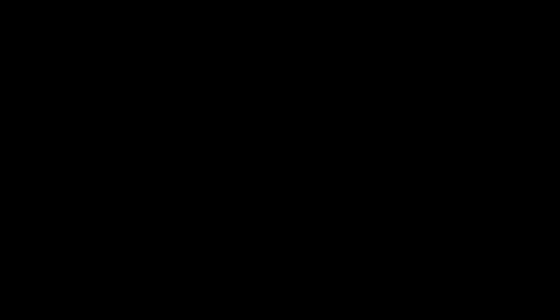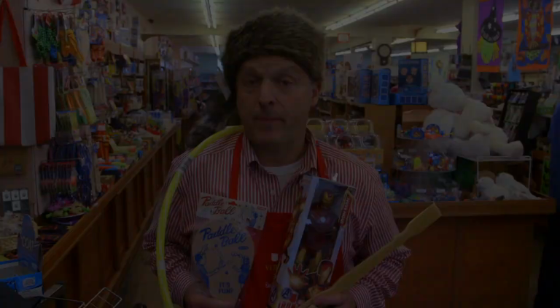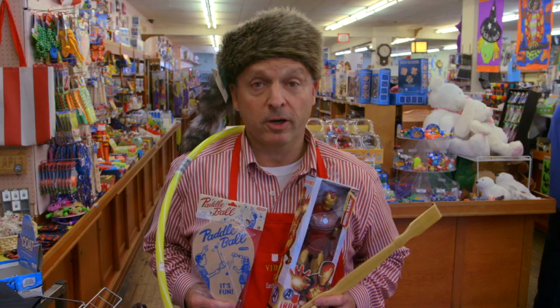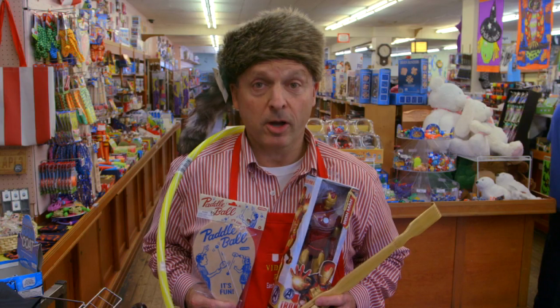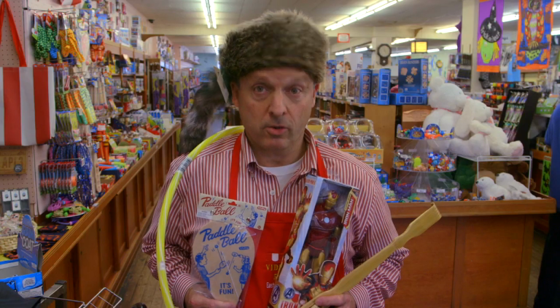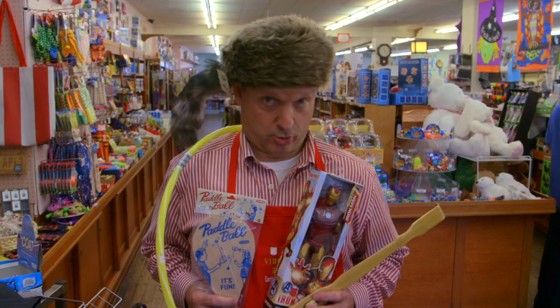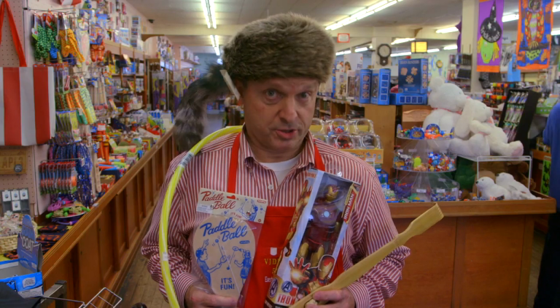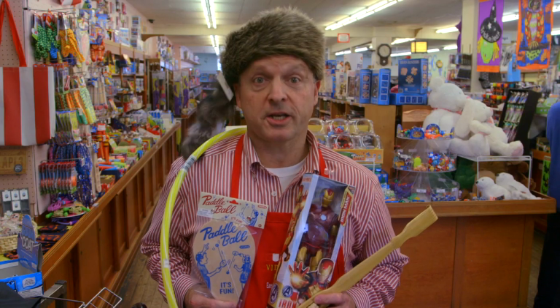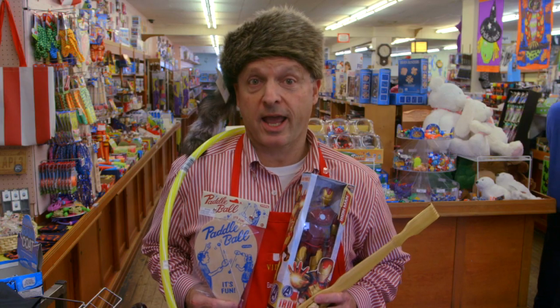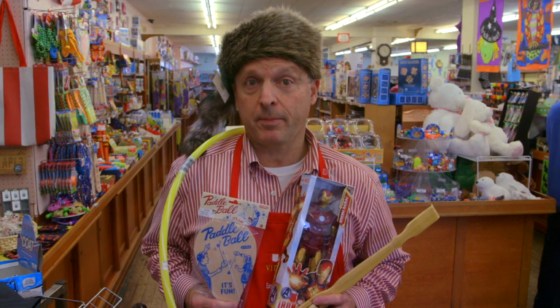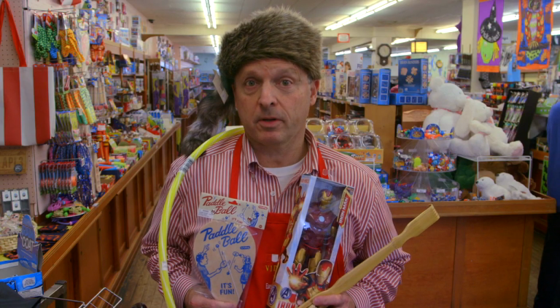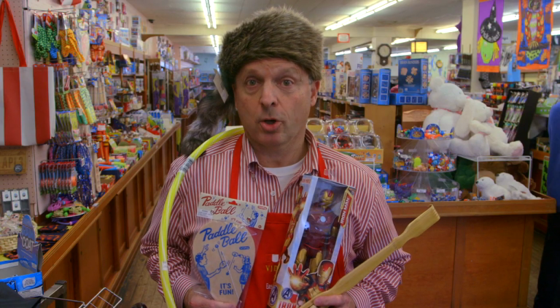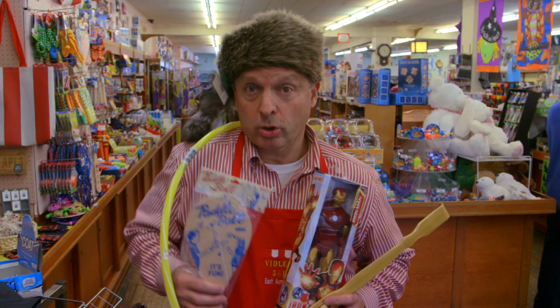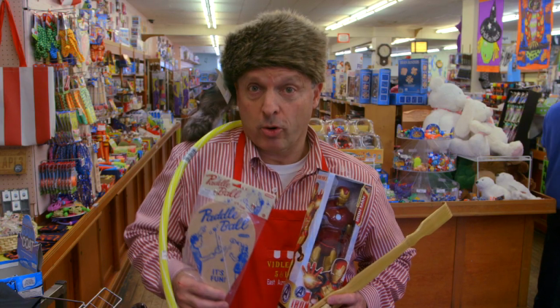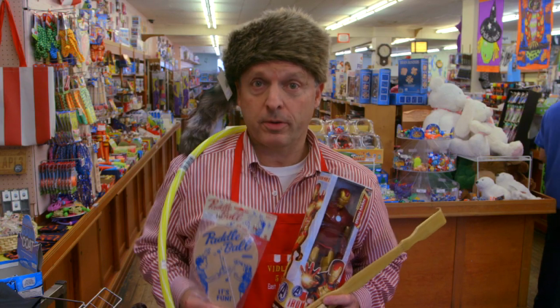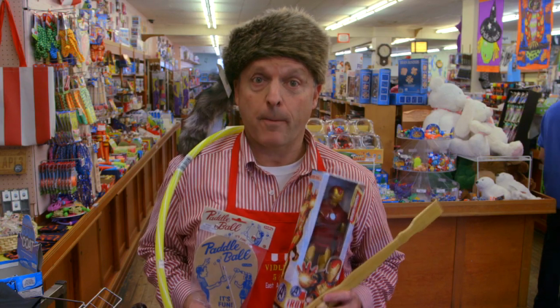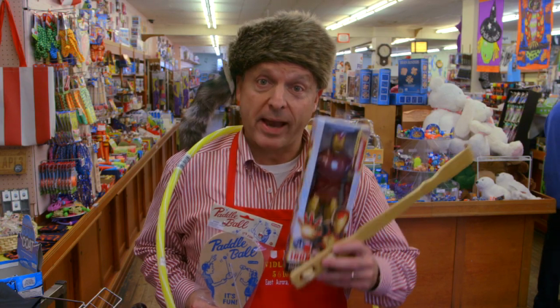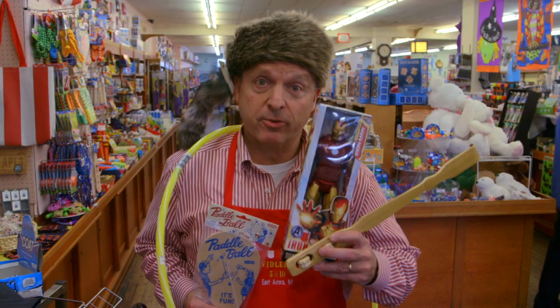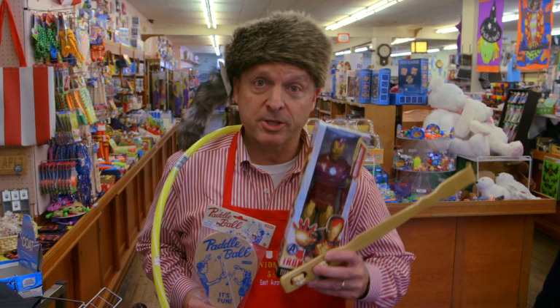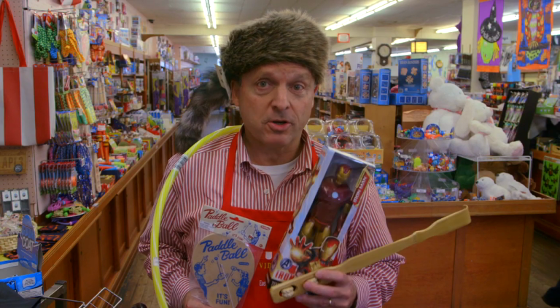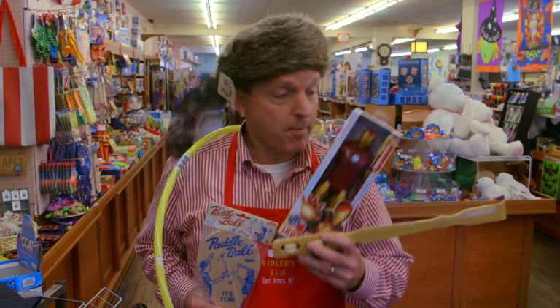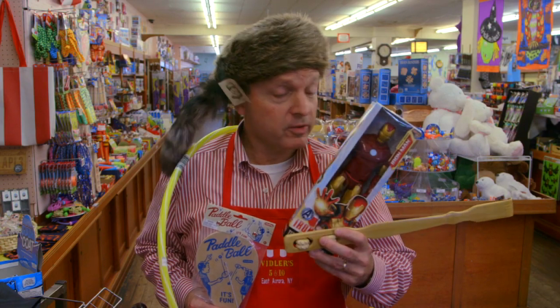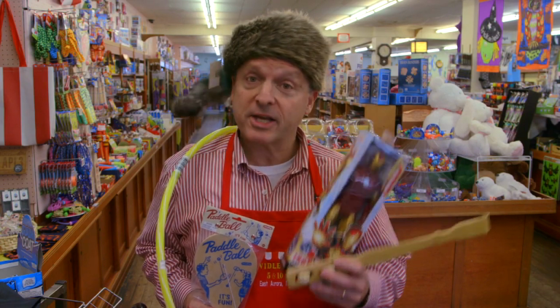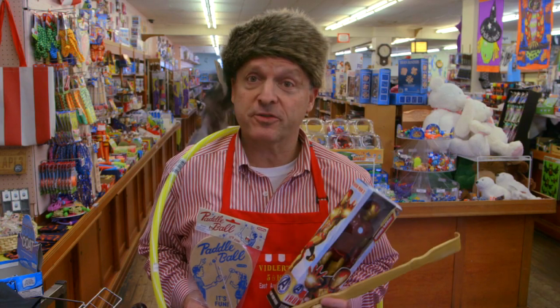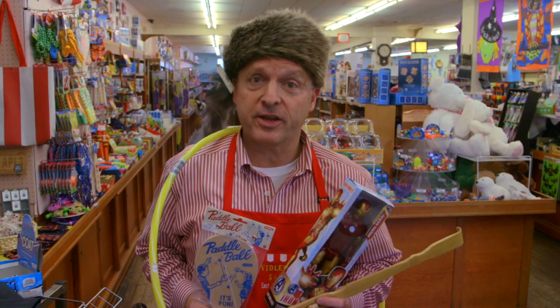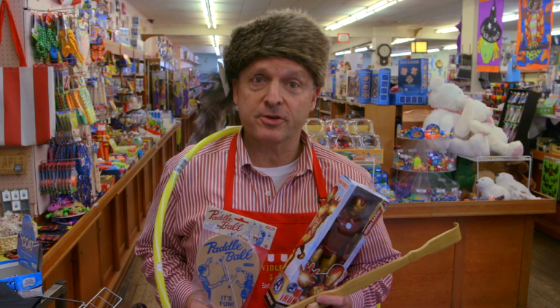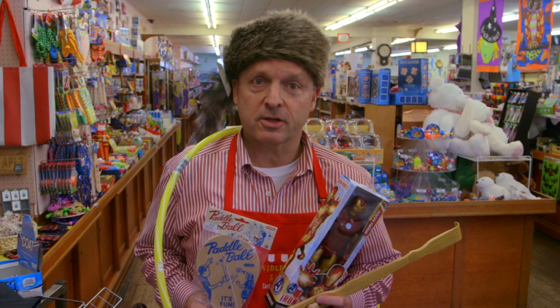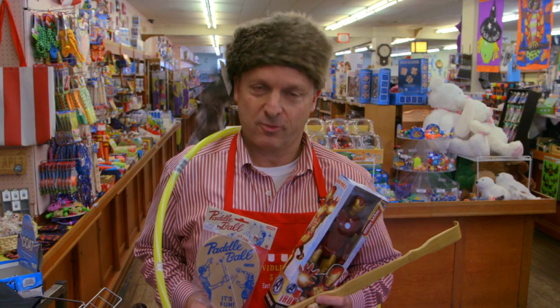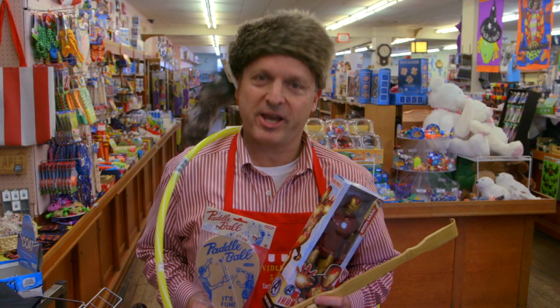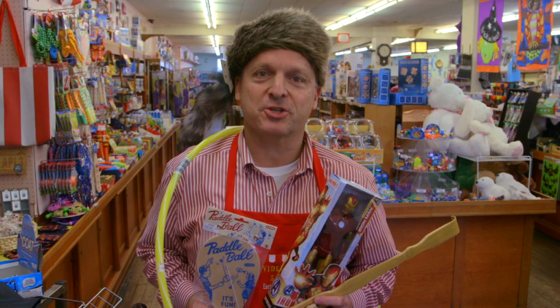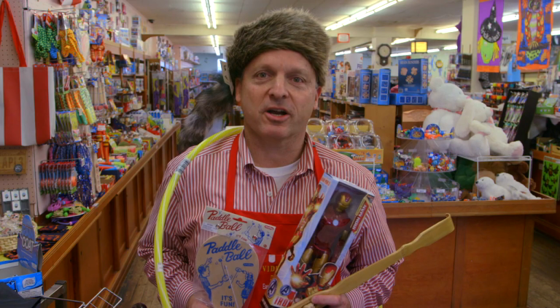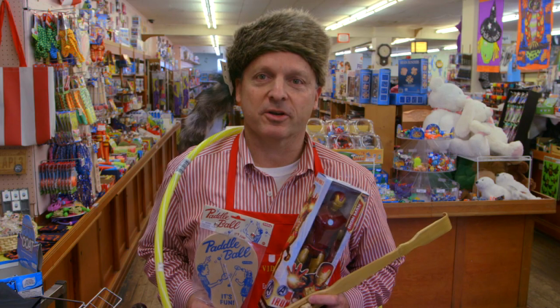Paddle ball, coonskin cap, hula hoop, back scratcher, marble action figures — we got you covered.